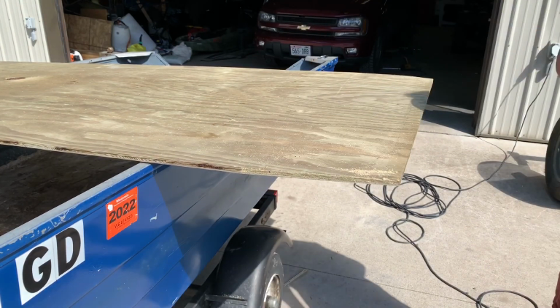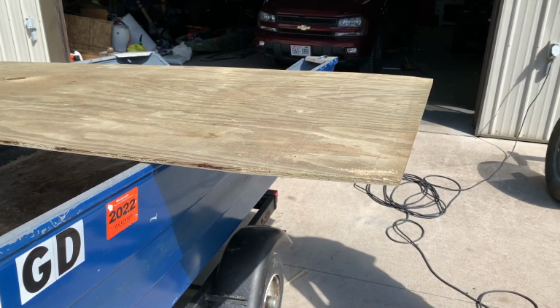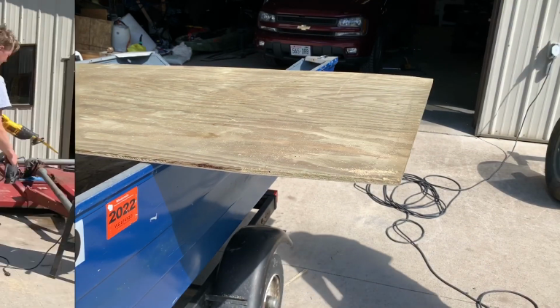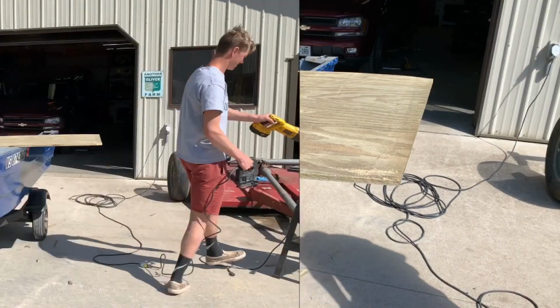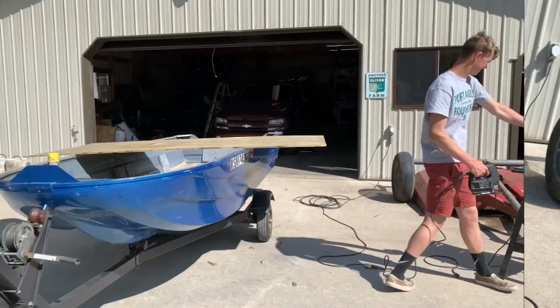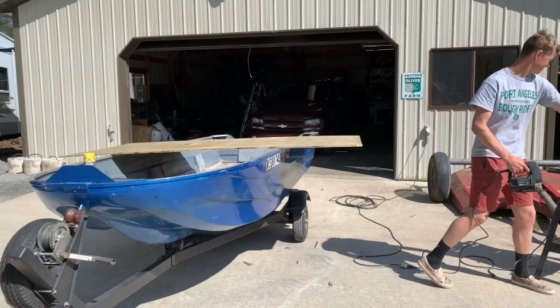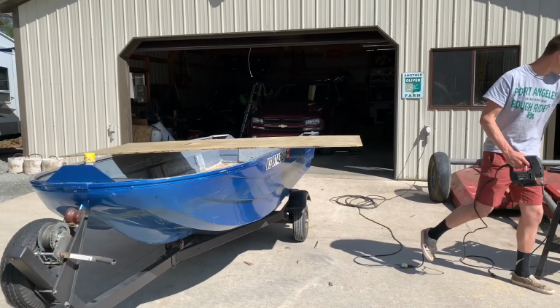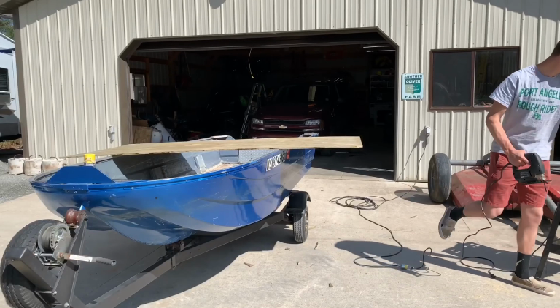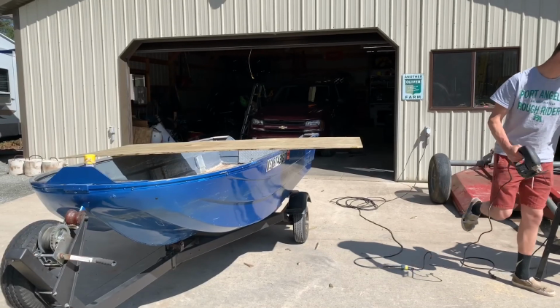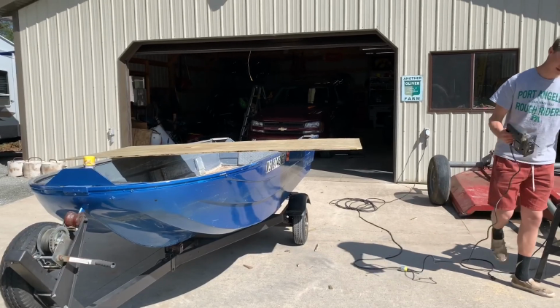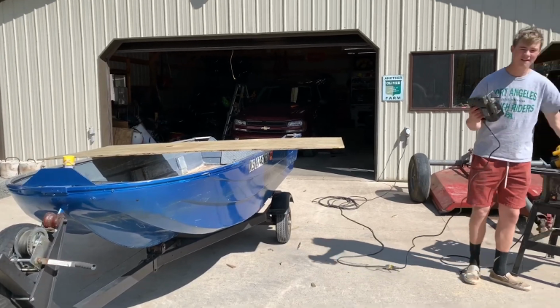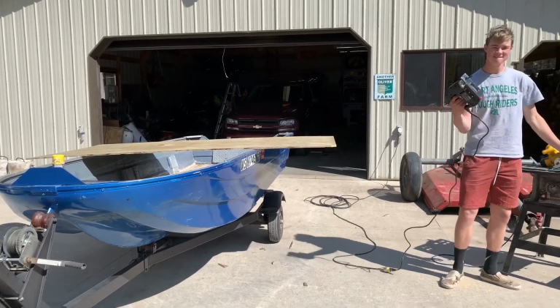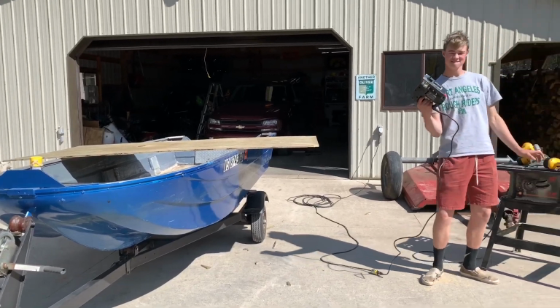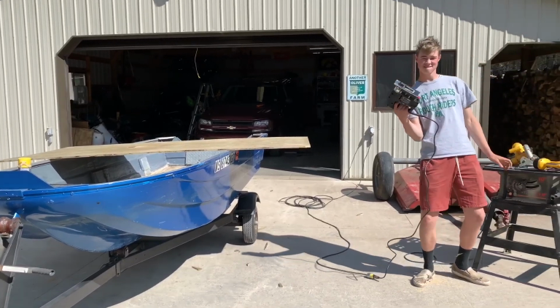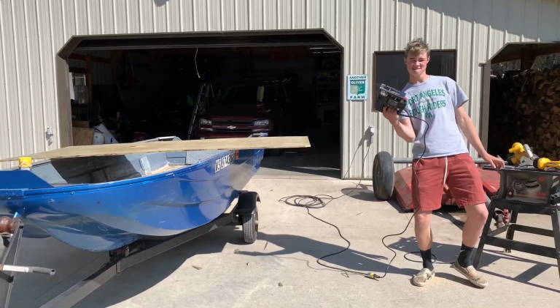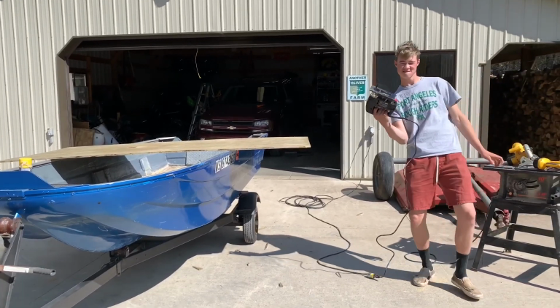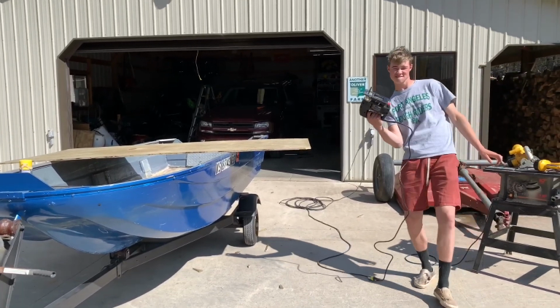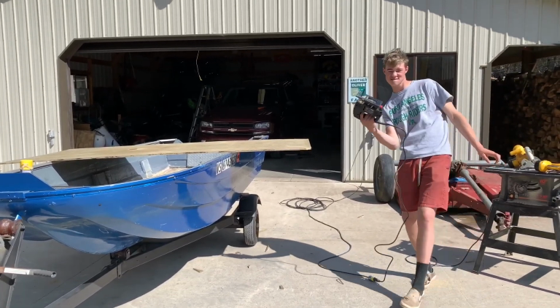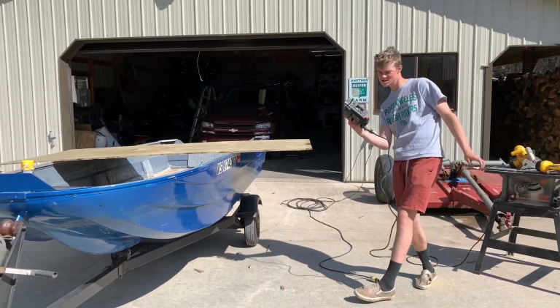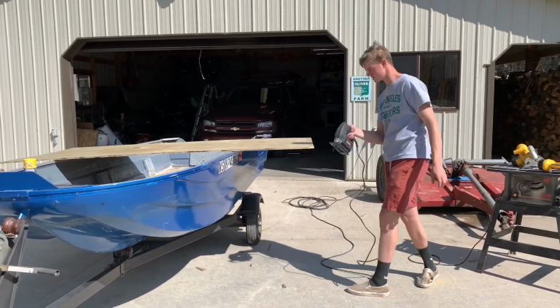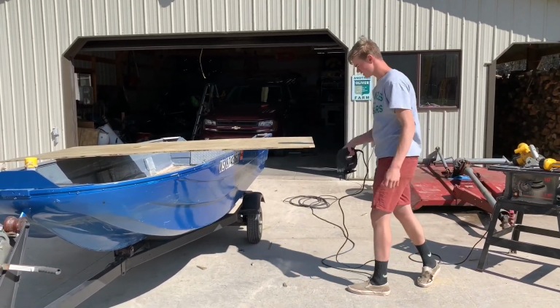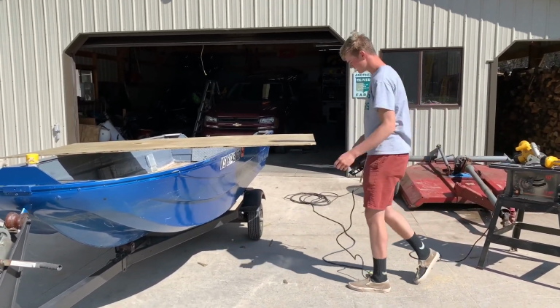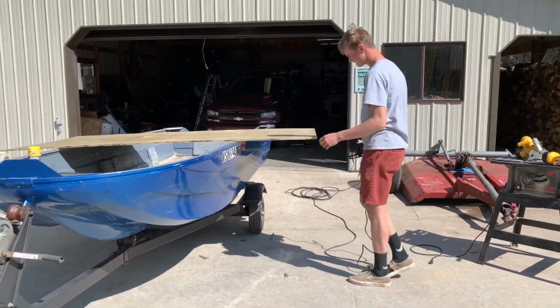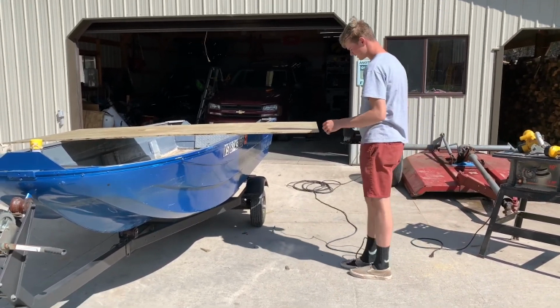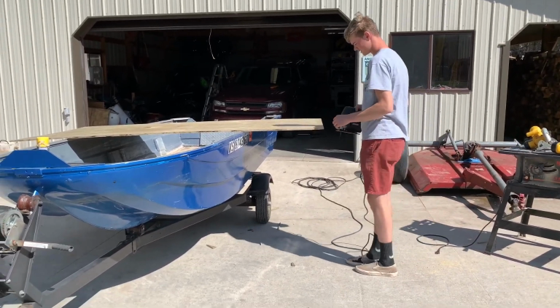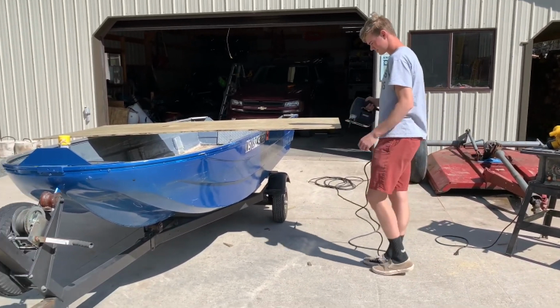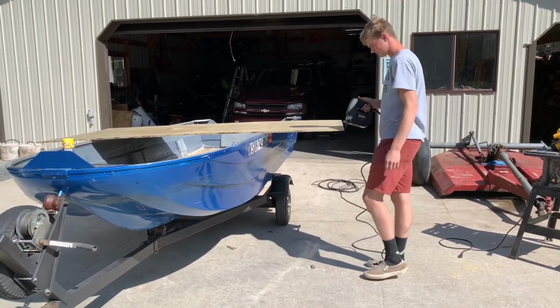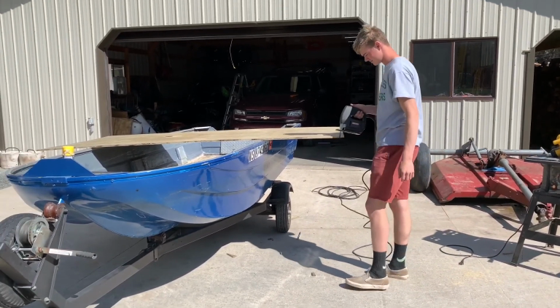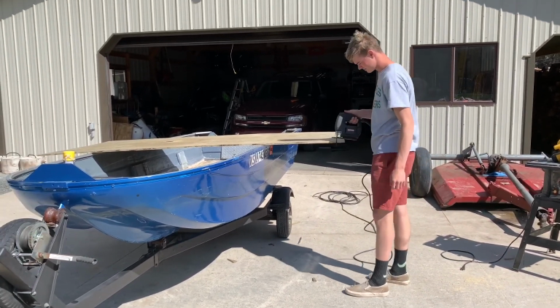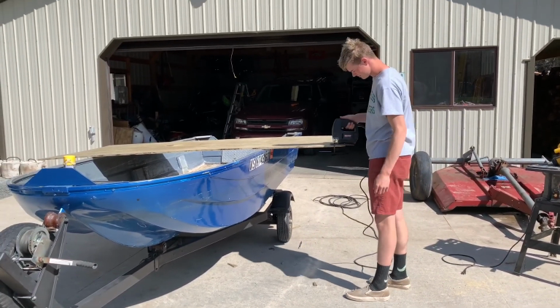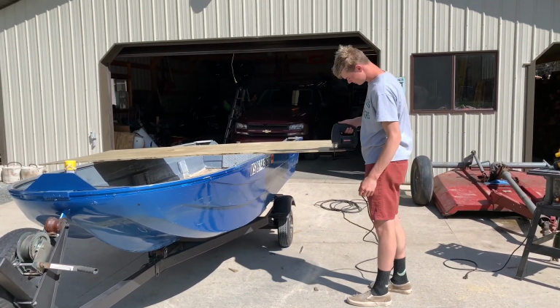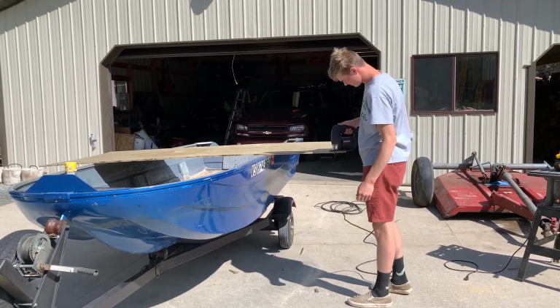We got a jigsaw now, so that'll help speed things up. All right, let's speed this process up.